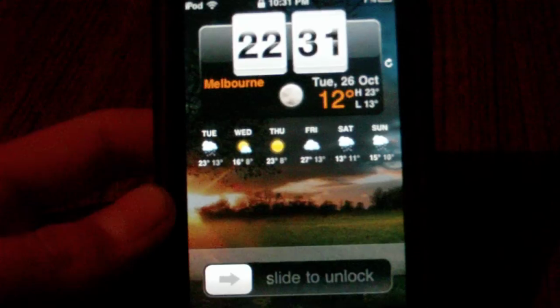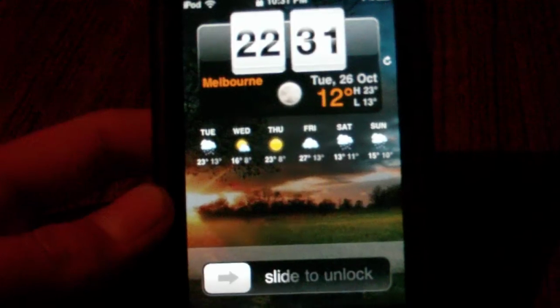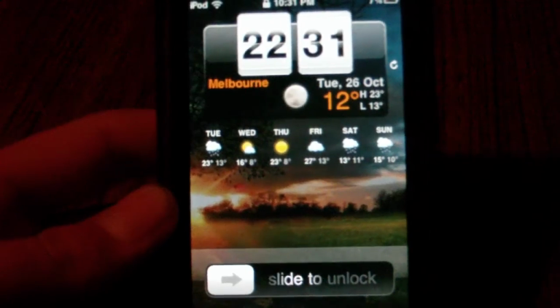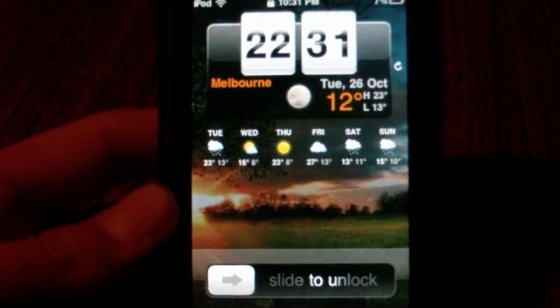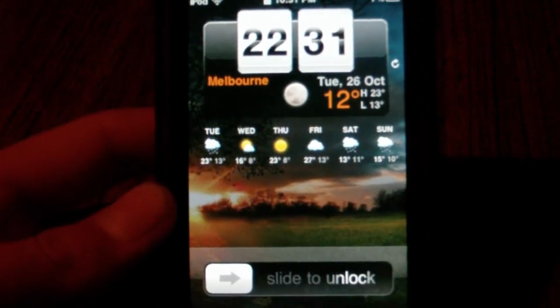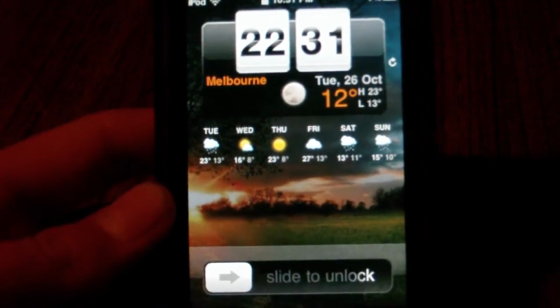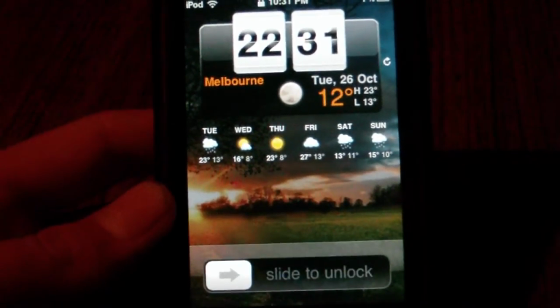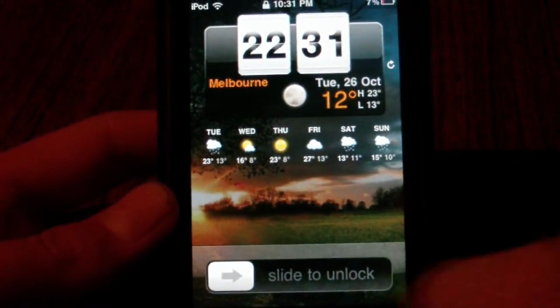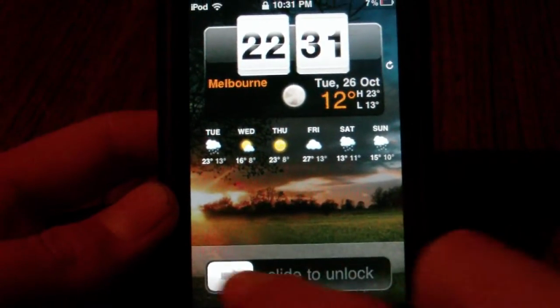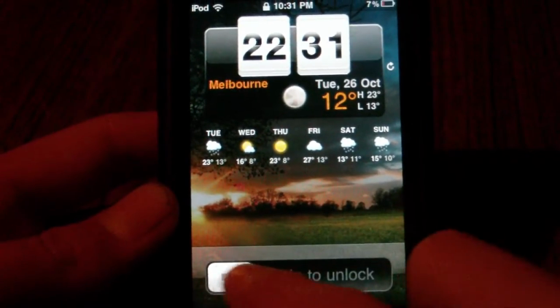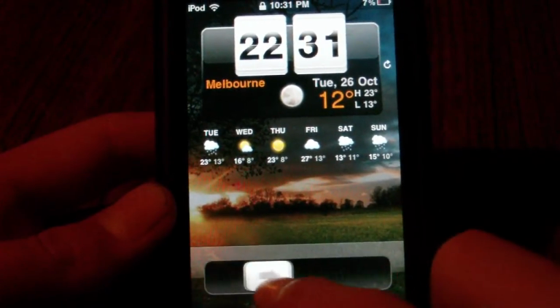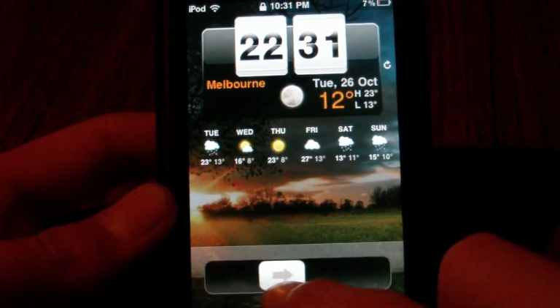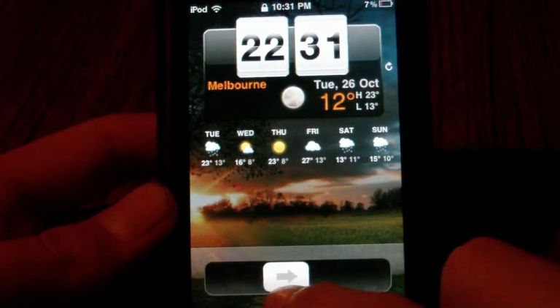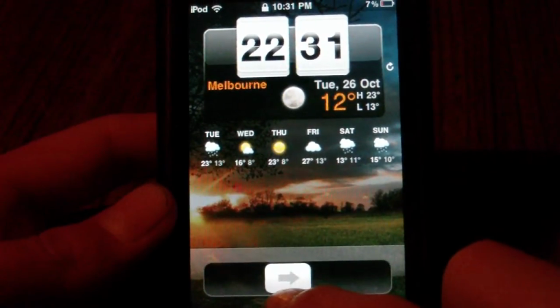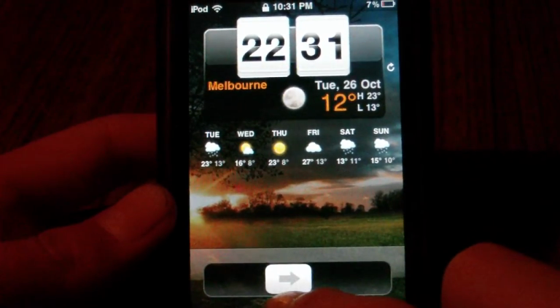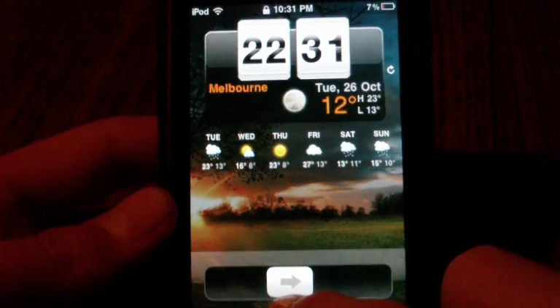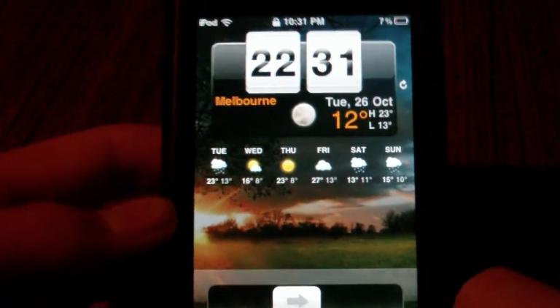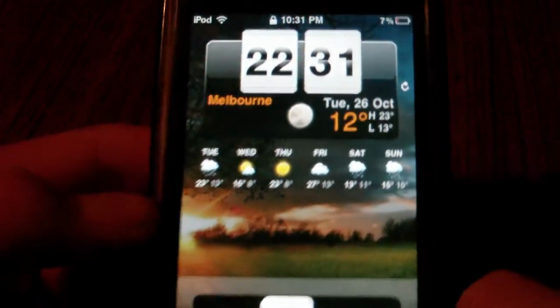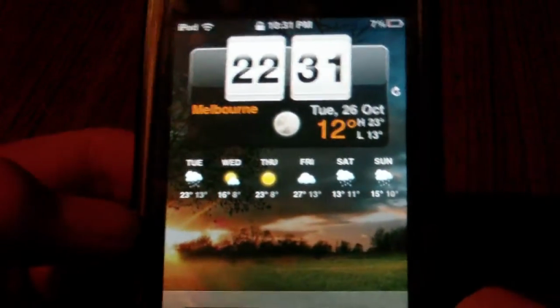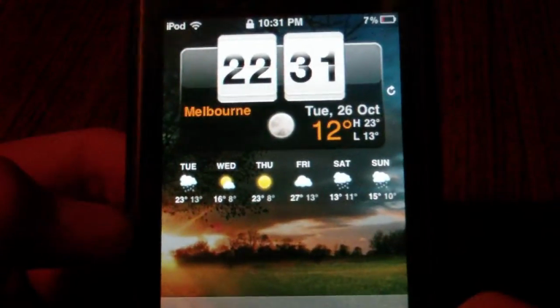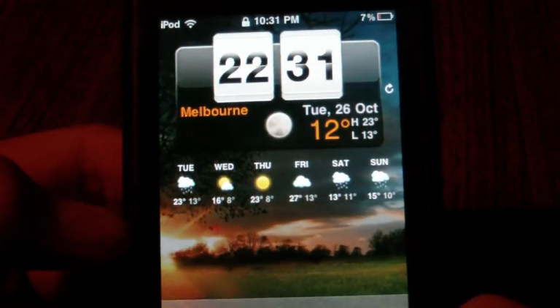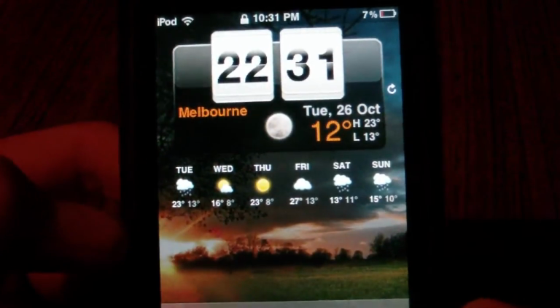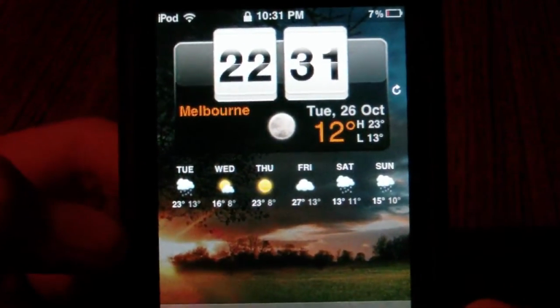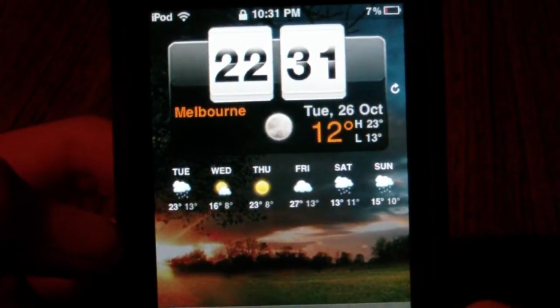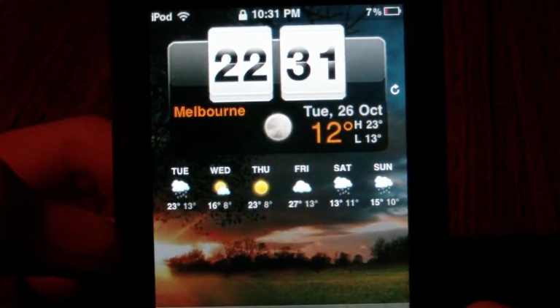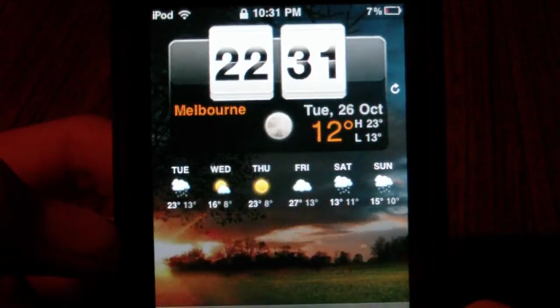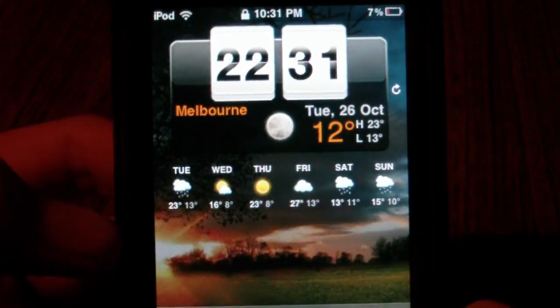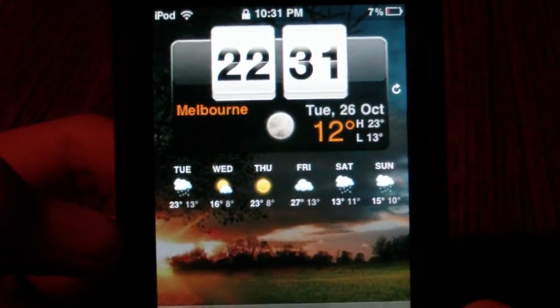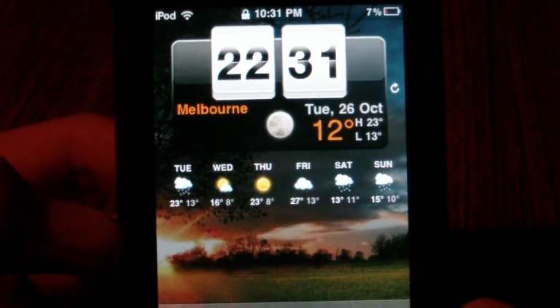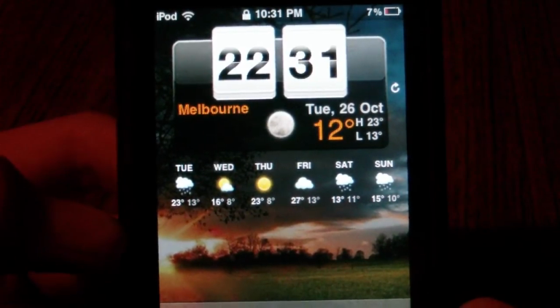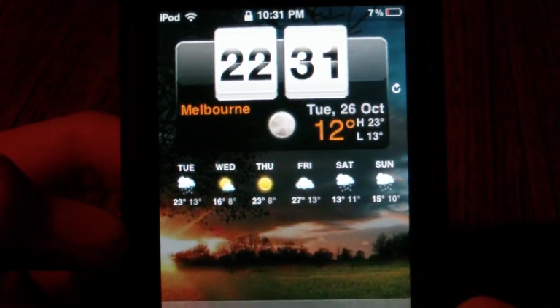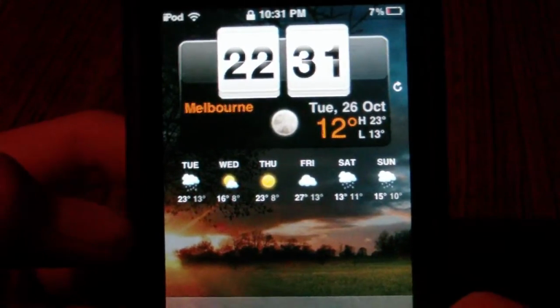Hey YouTube, what's up? It's Apple iPhone Helper. In this video I'm going to be showing you guys how to get this awesome lock screen on your iPod Touch or iPhone.